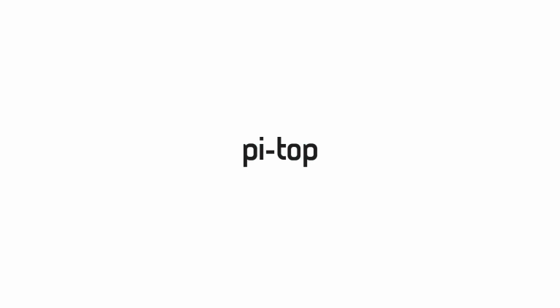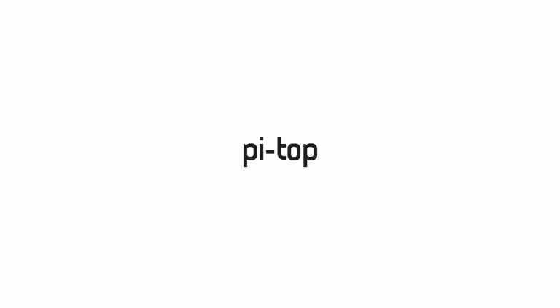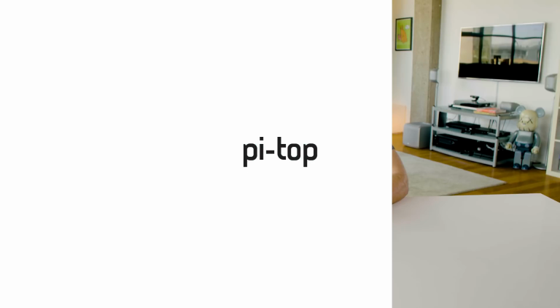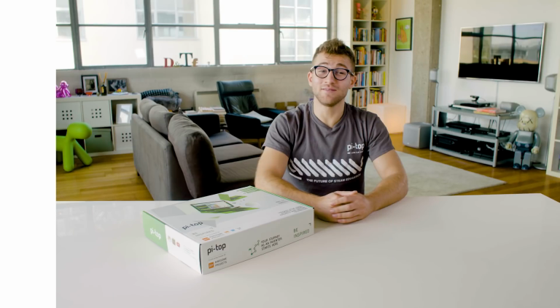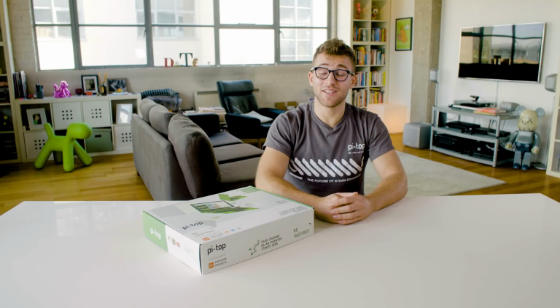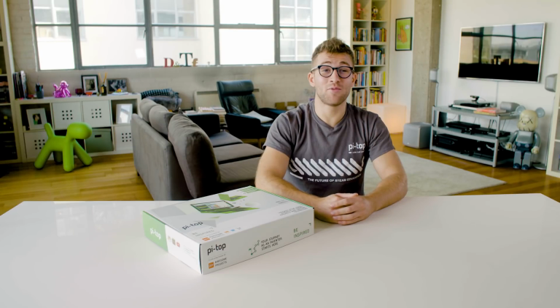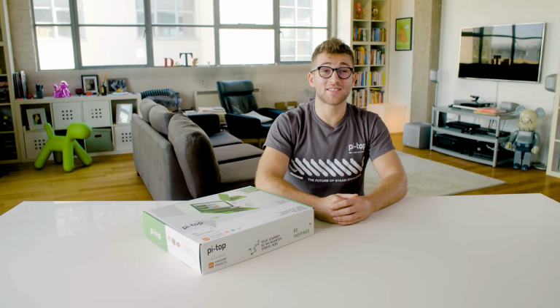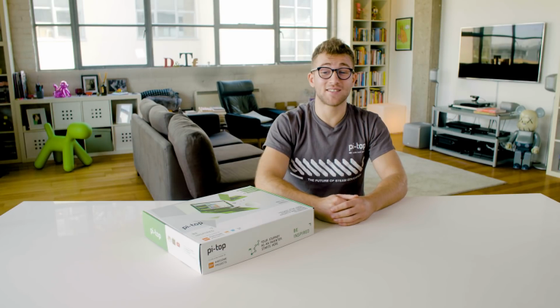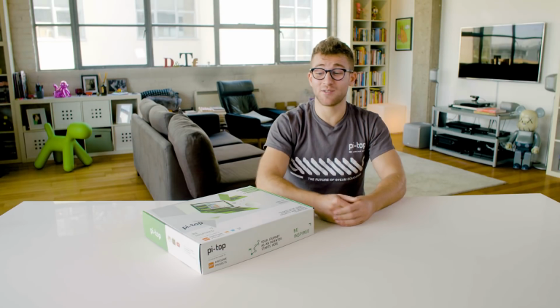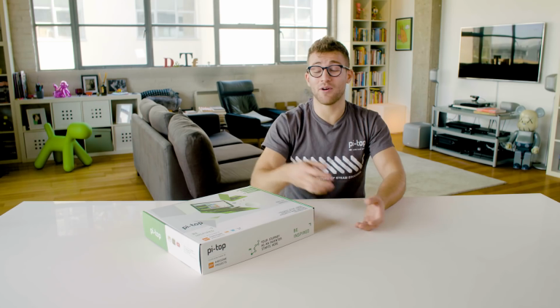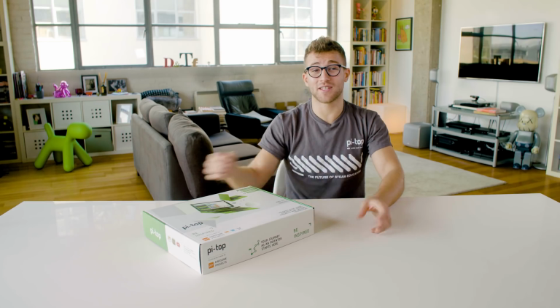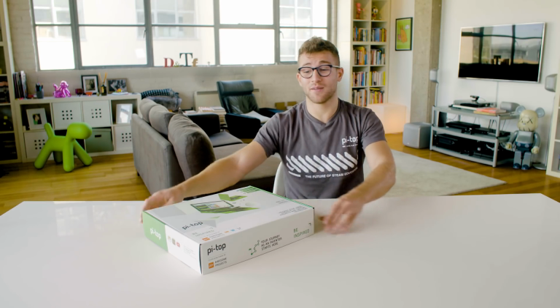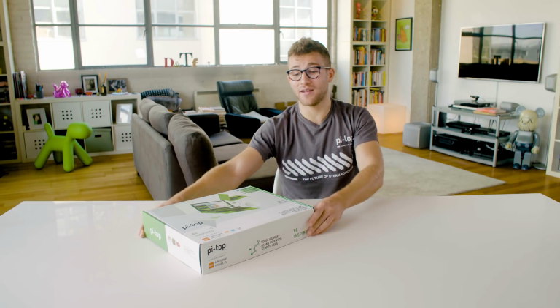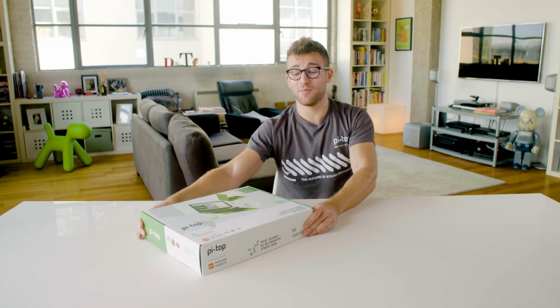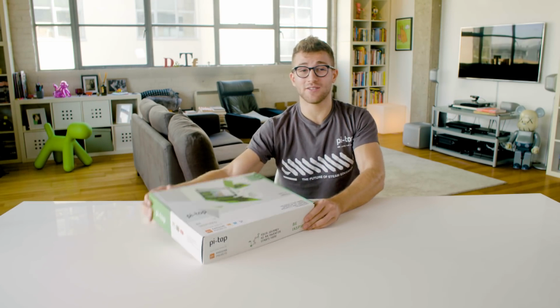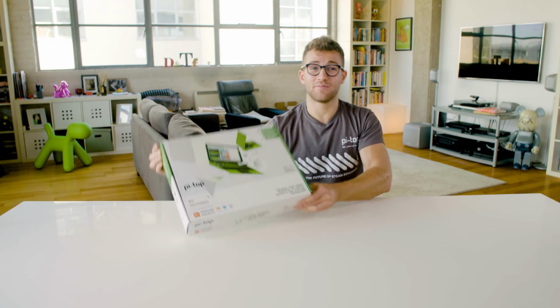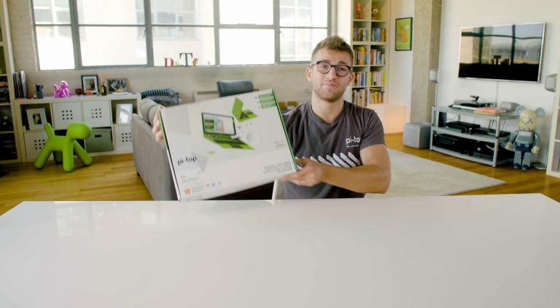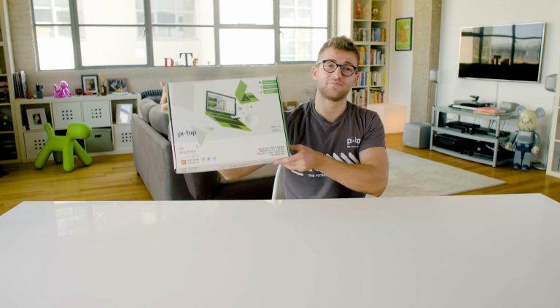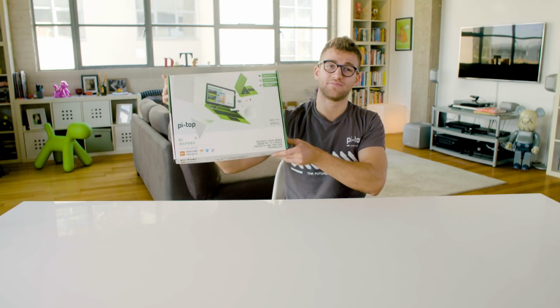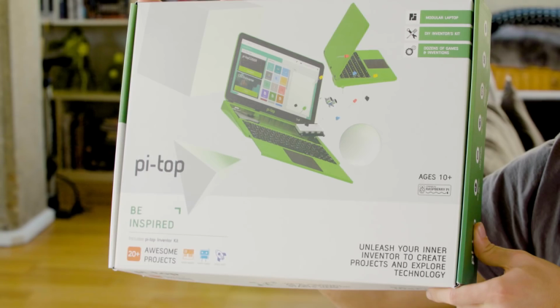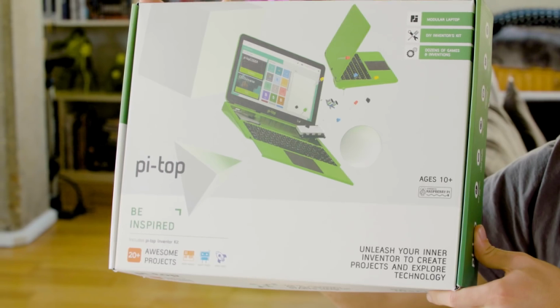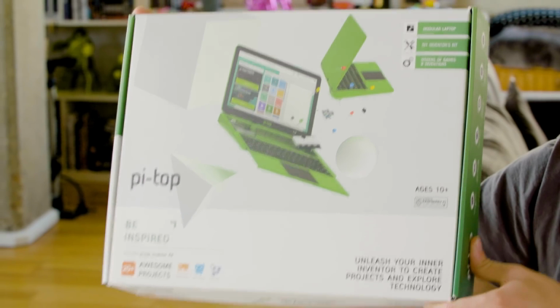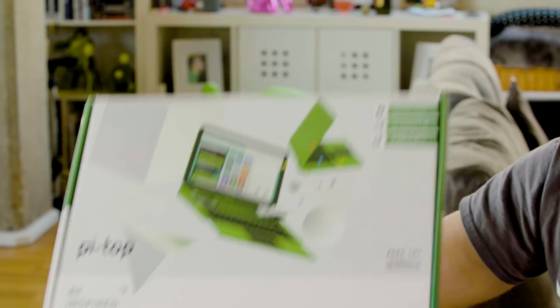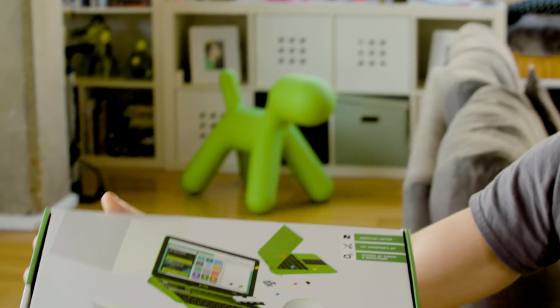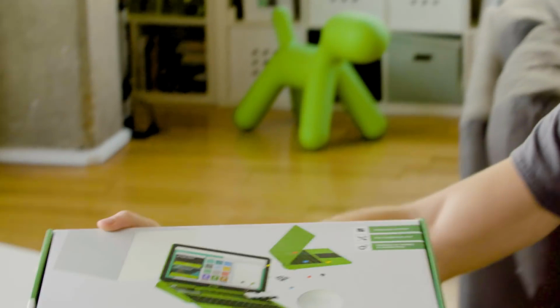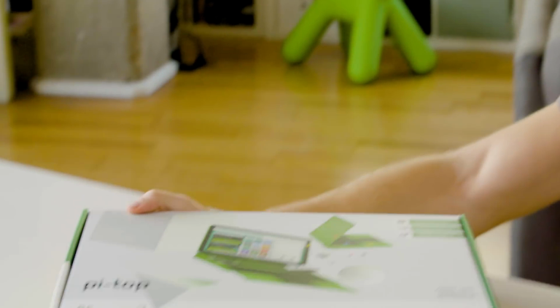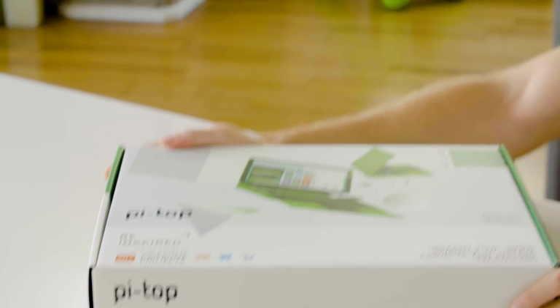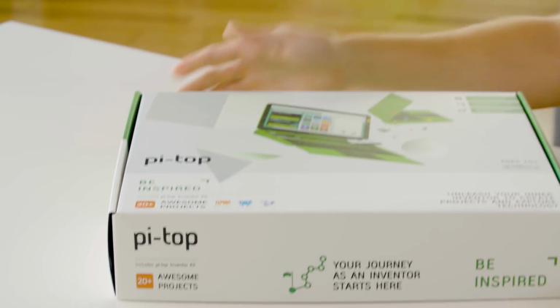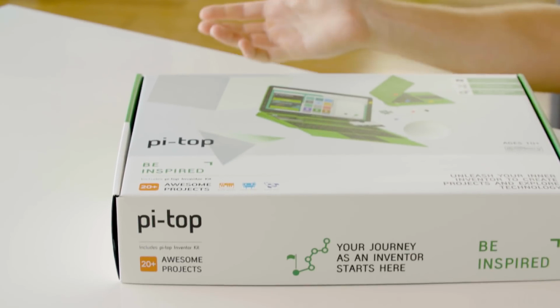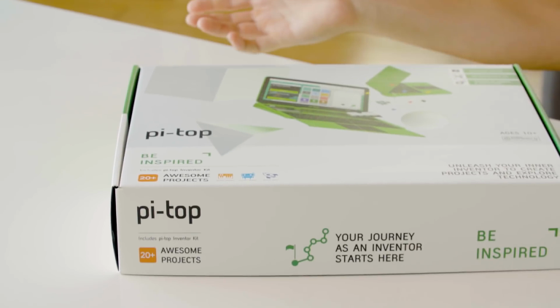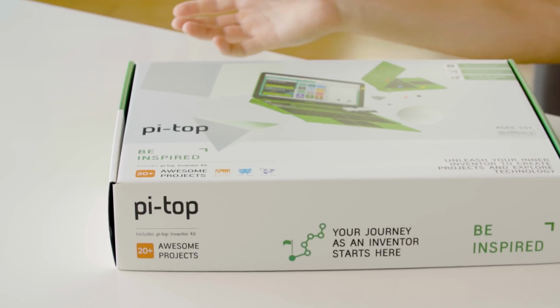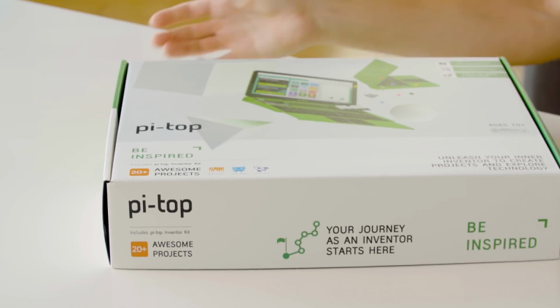Hi everyone, today I'm really excited to be unboxing the brand new Pytop. Let's have a look at what's inside.